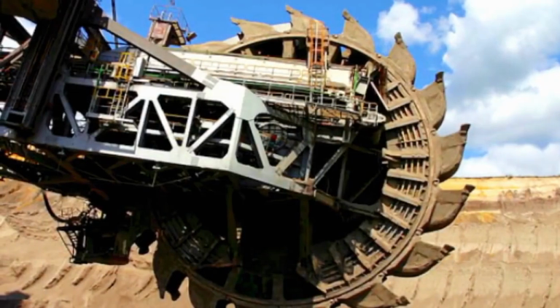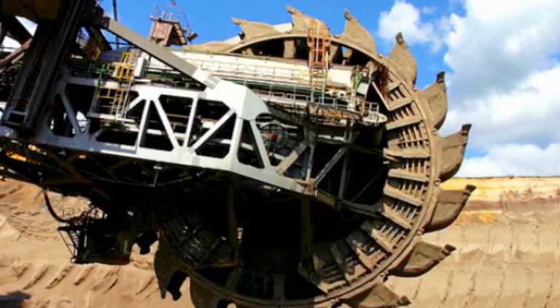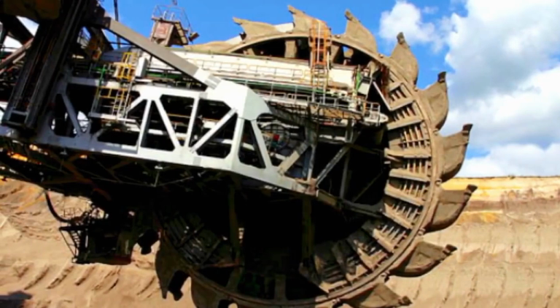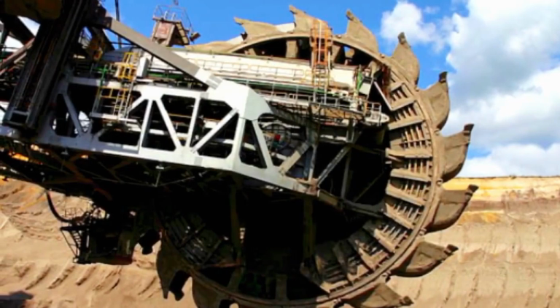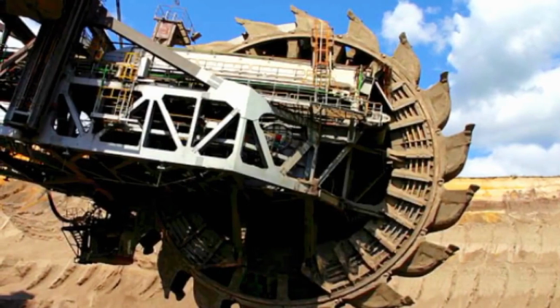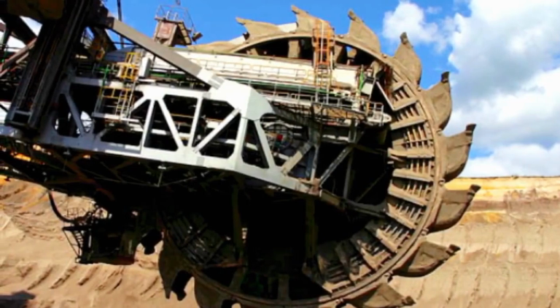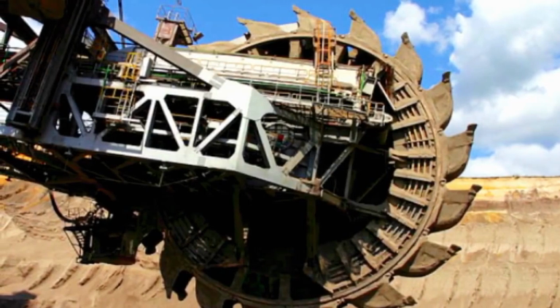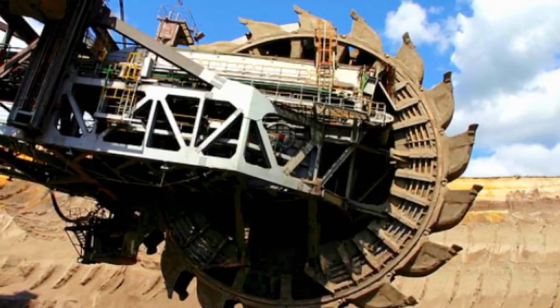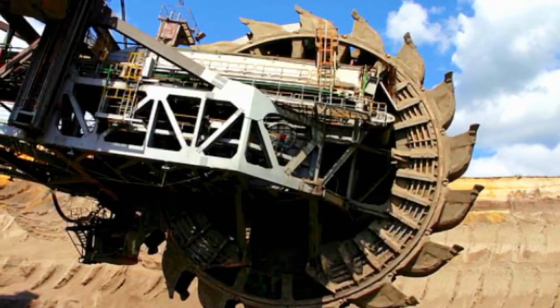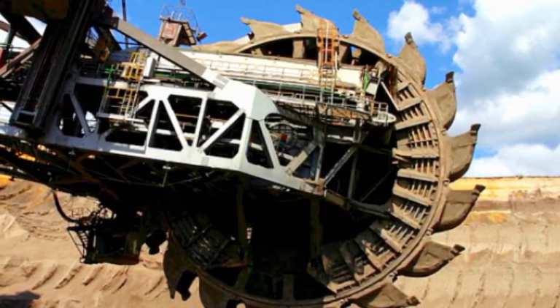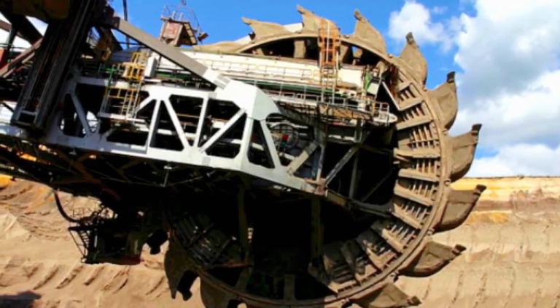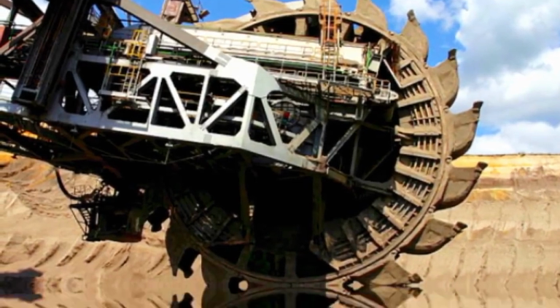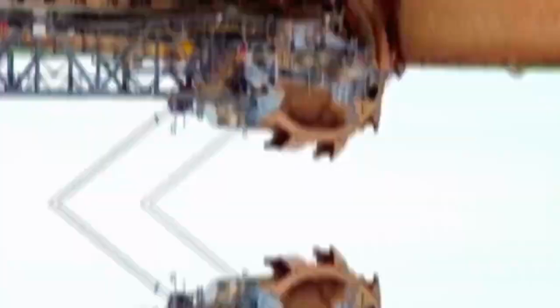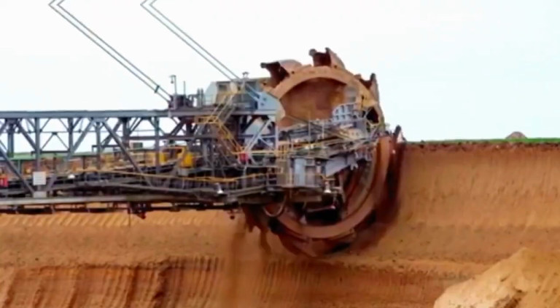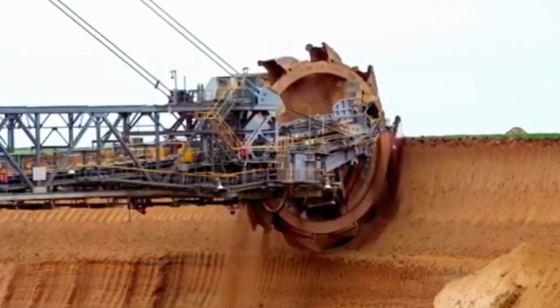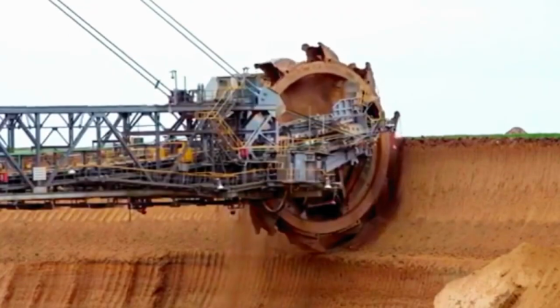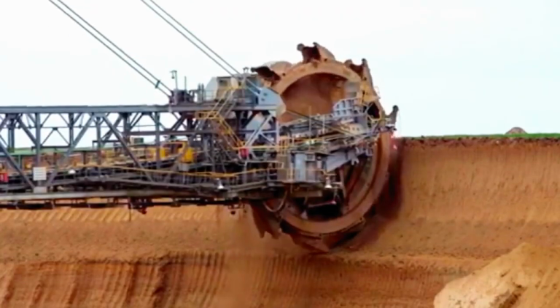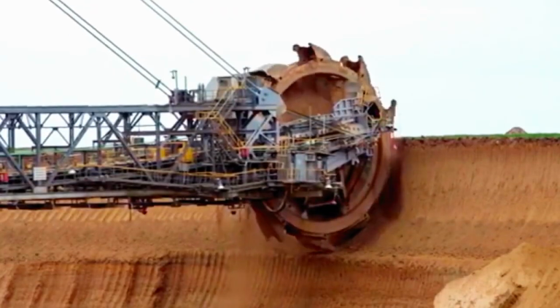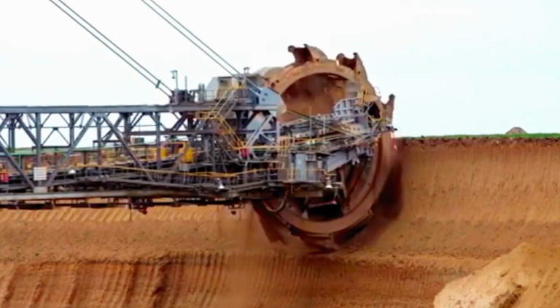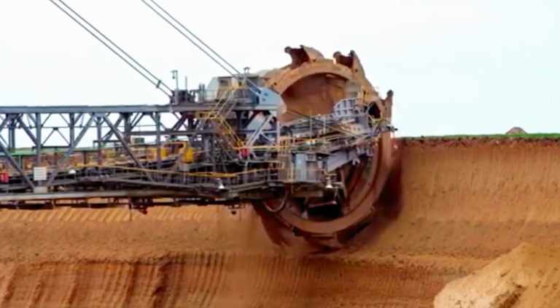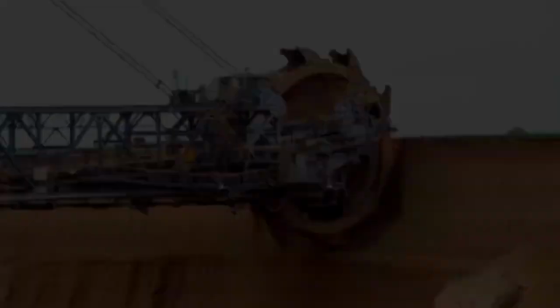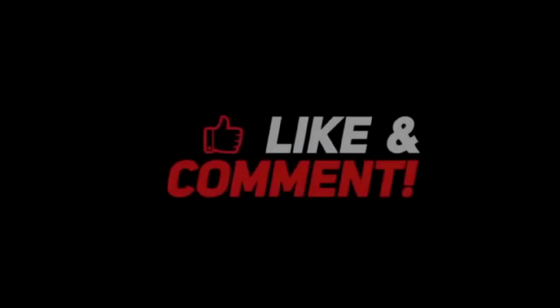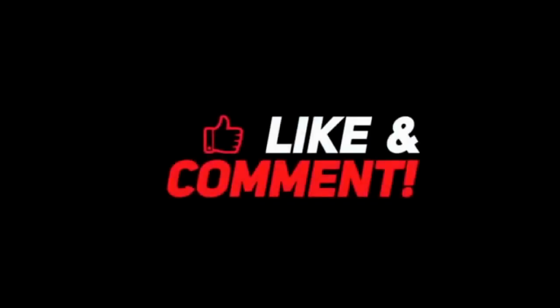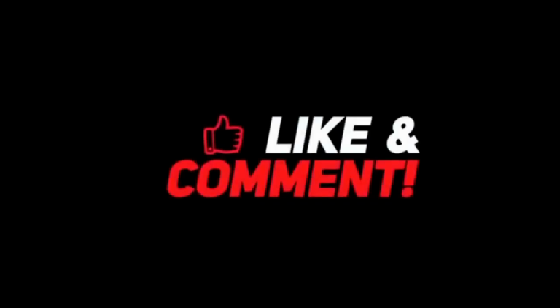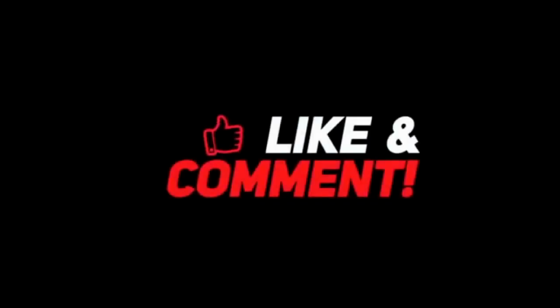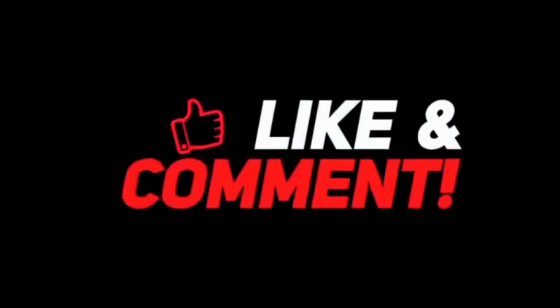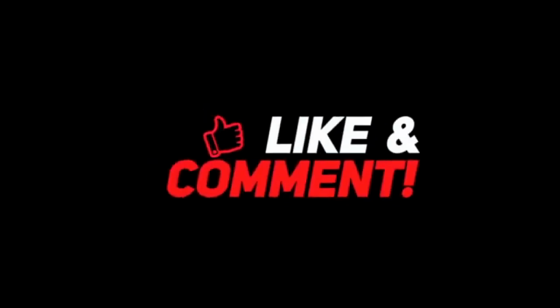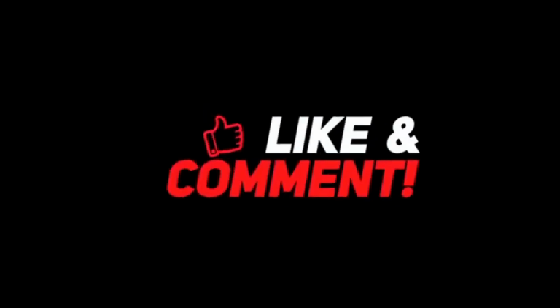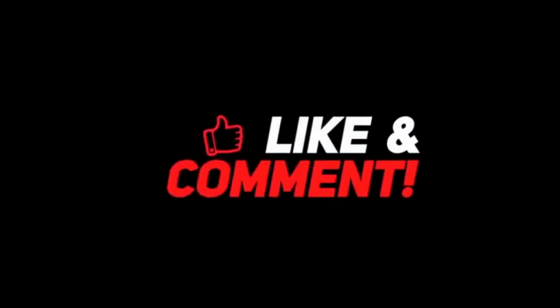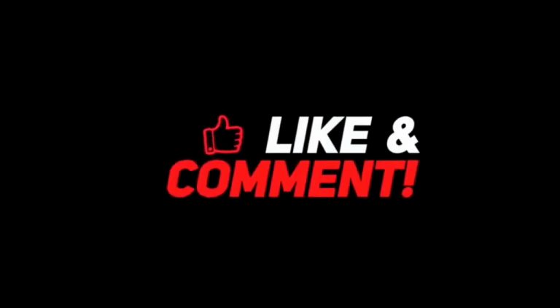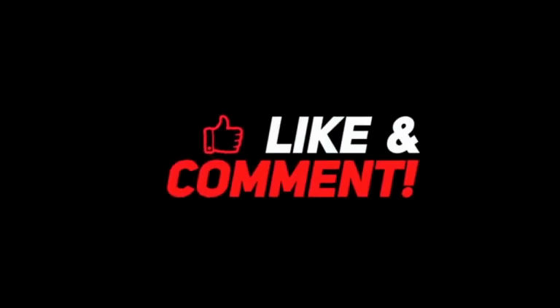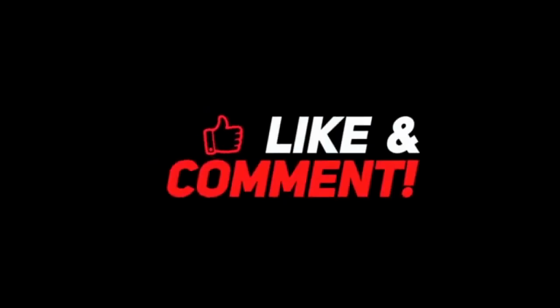That's all for today's video. What are your thoughts on this? Let us know in the comment section below.